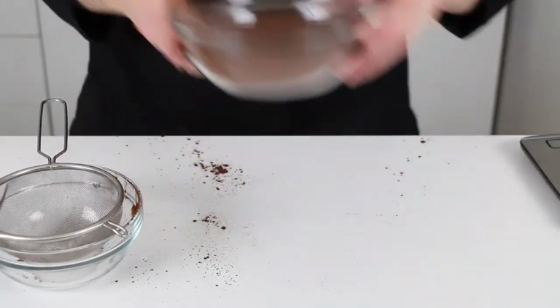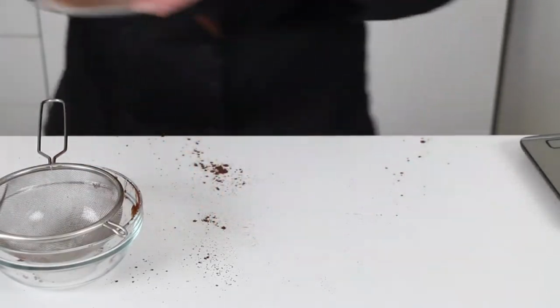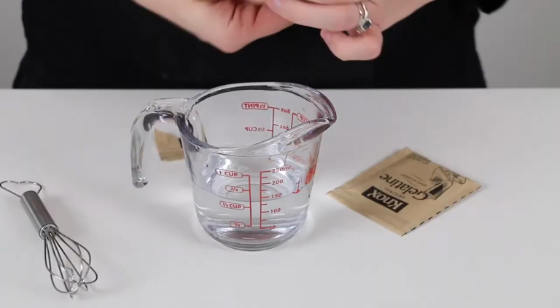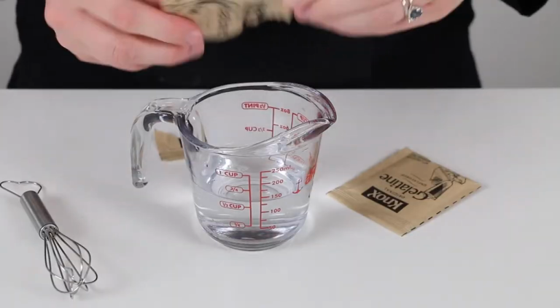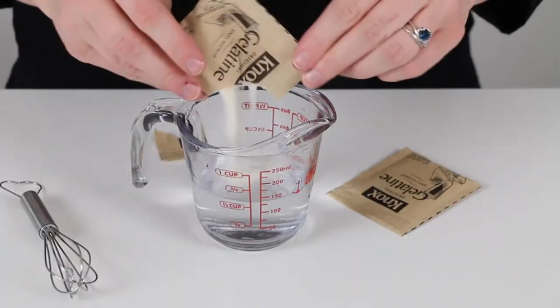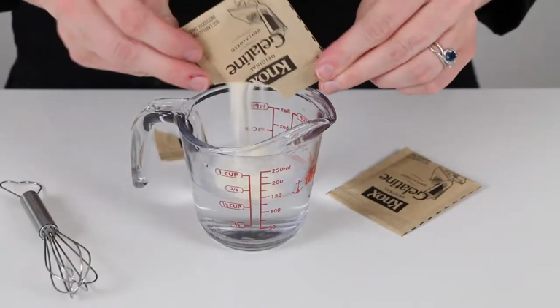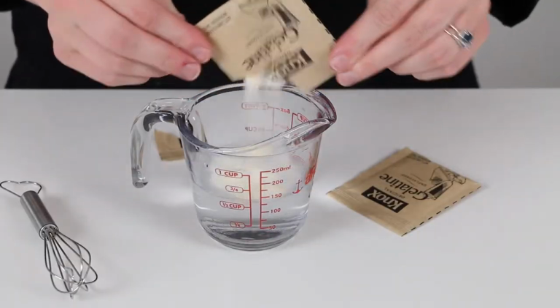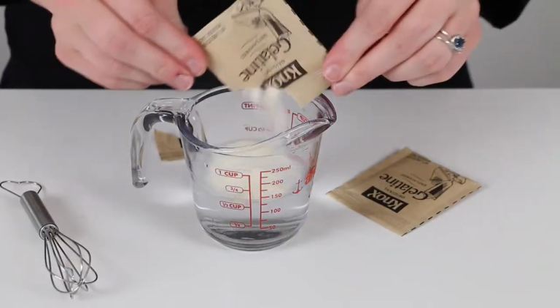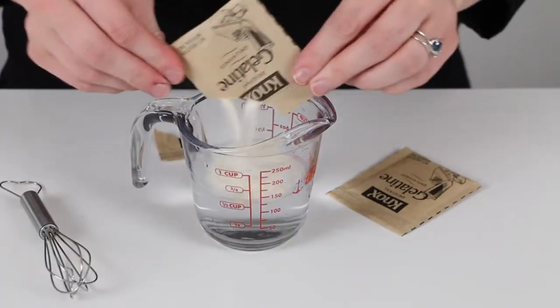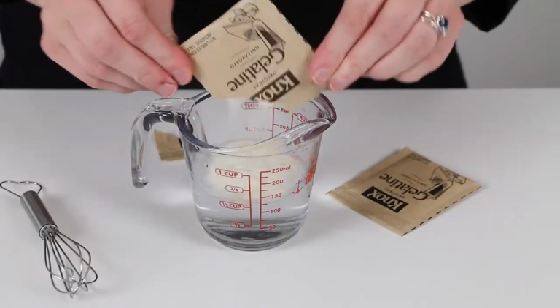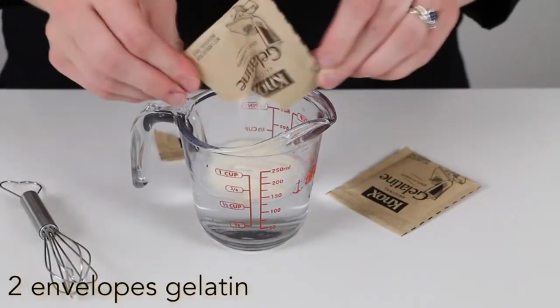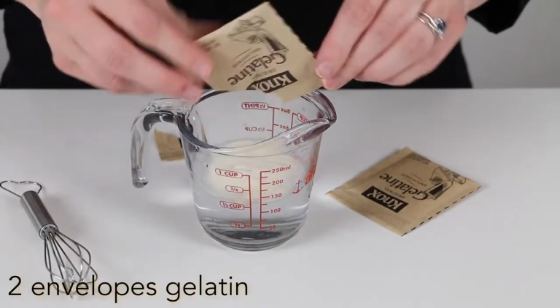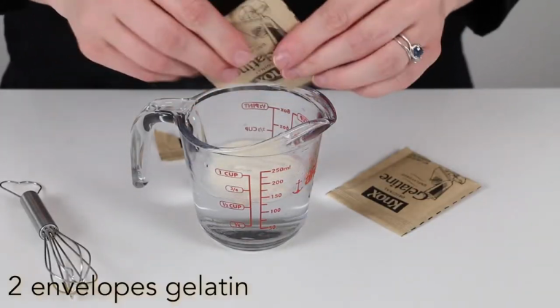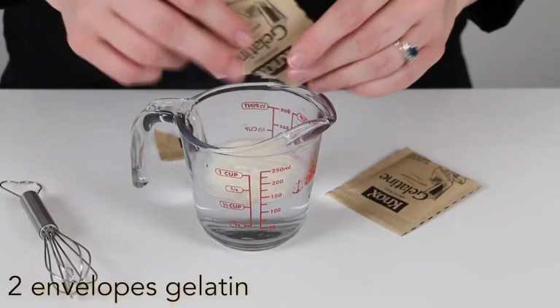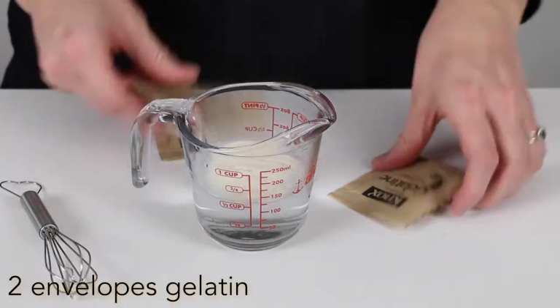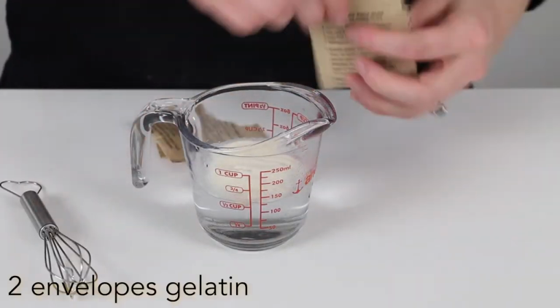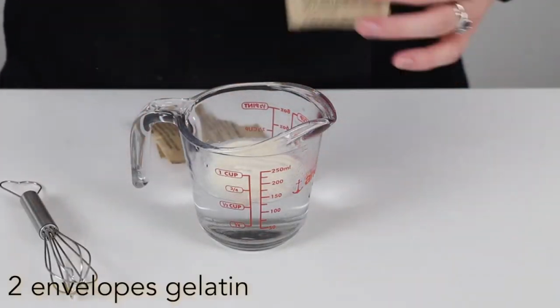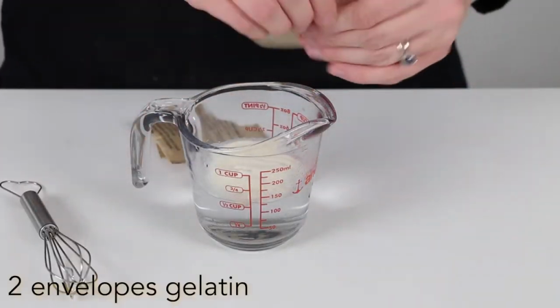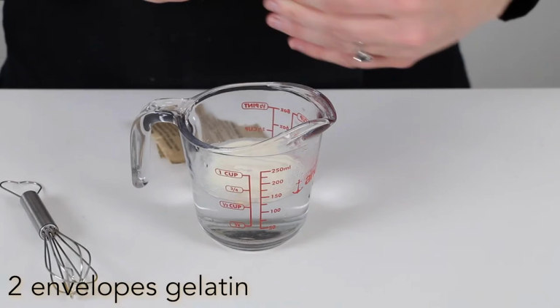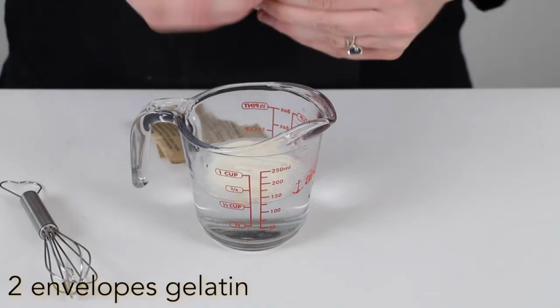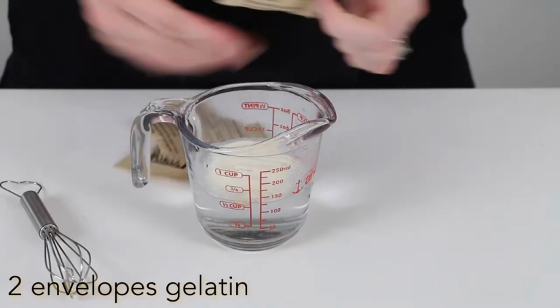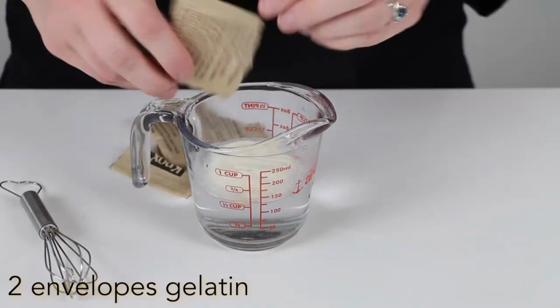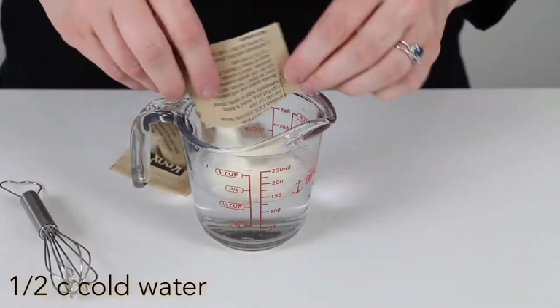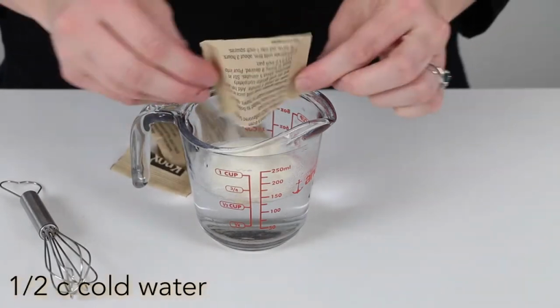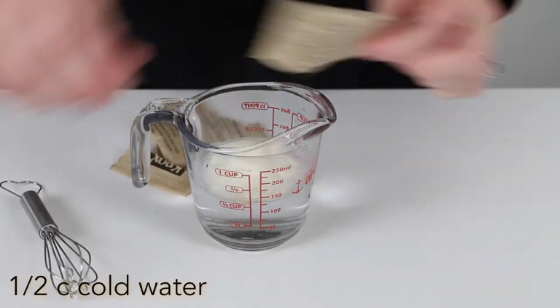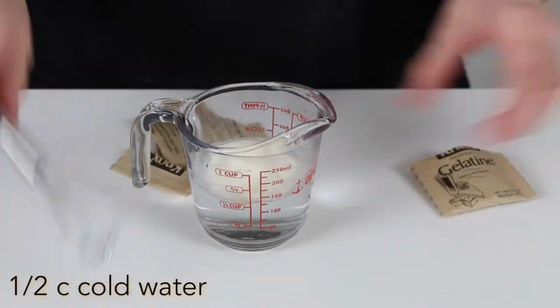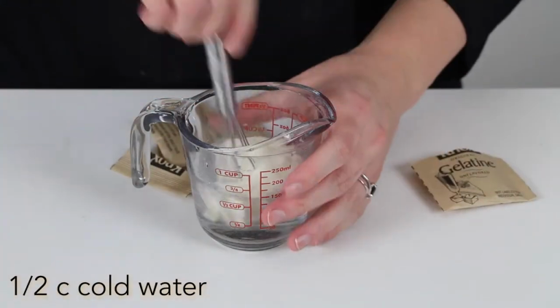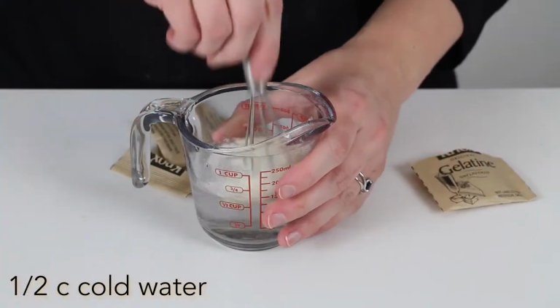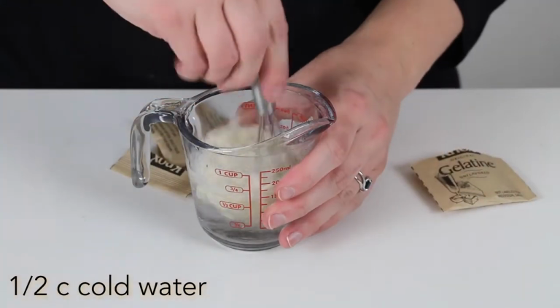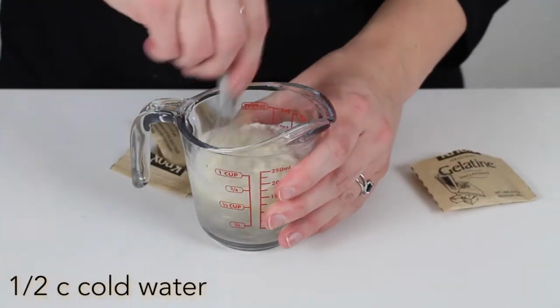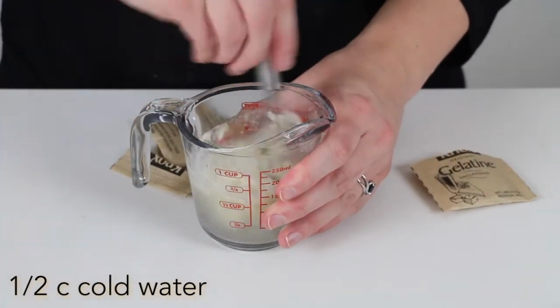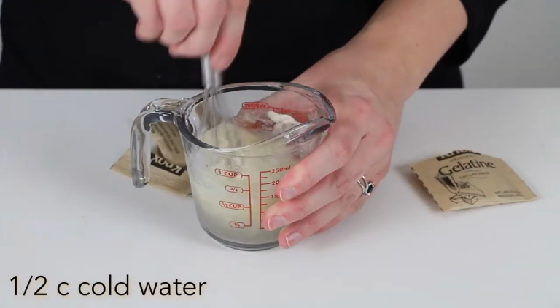Then sprinkle two envelopes of gelatin into one half cup cold water.